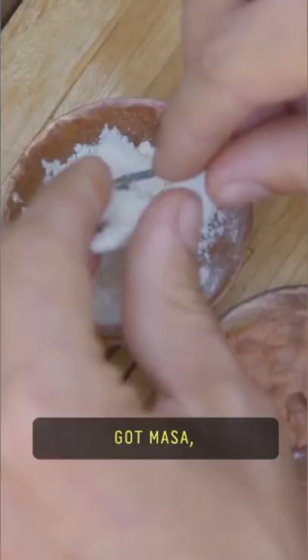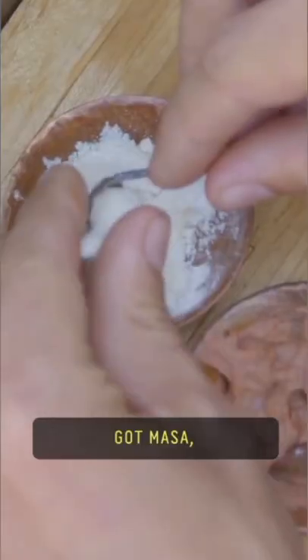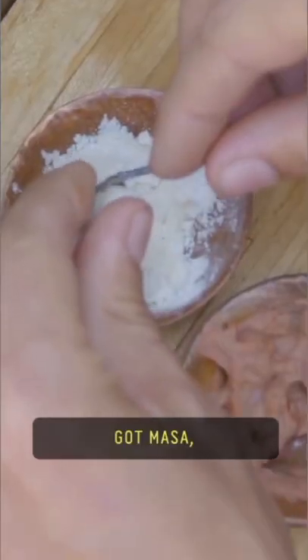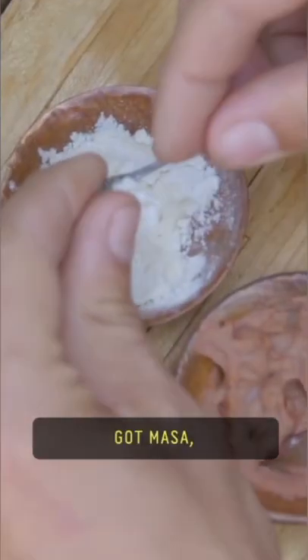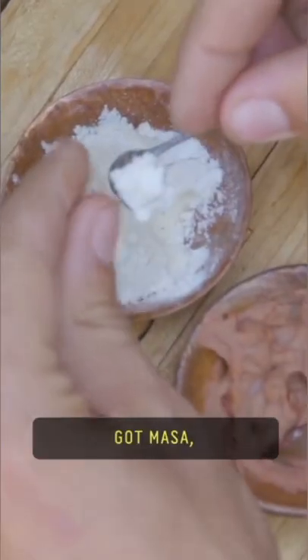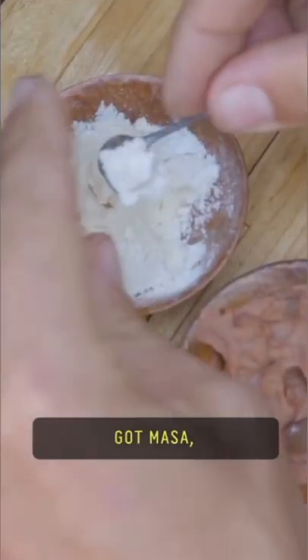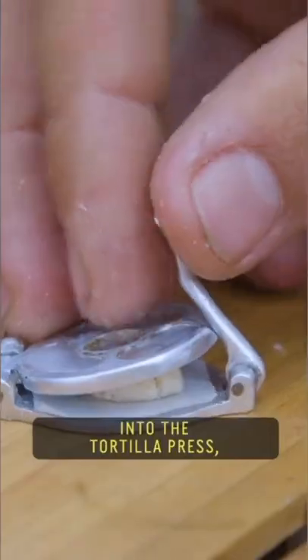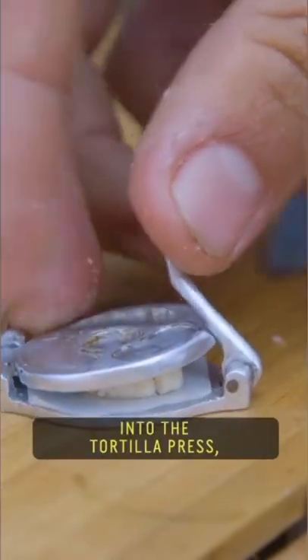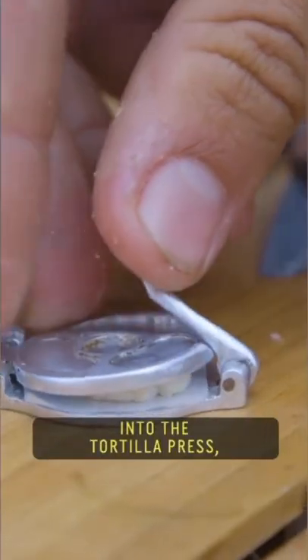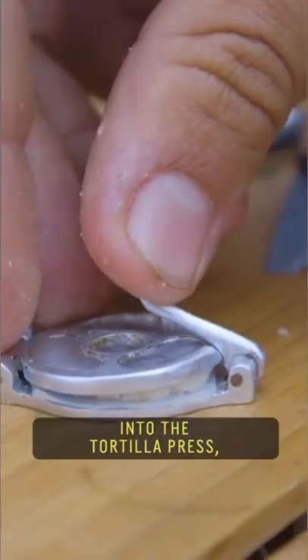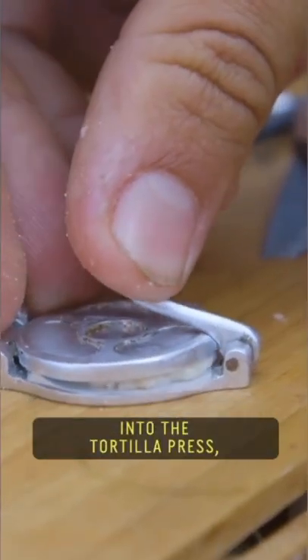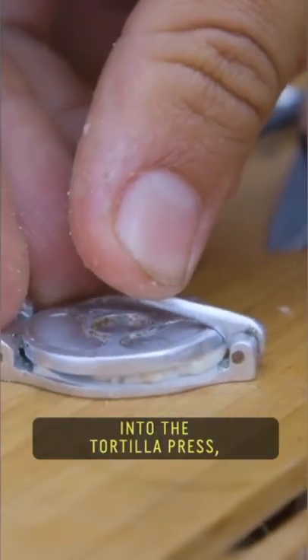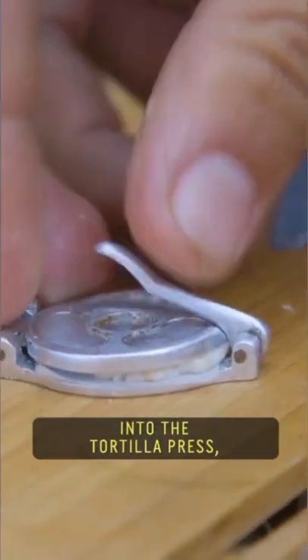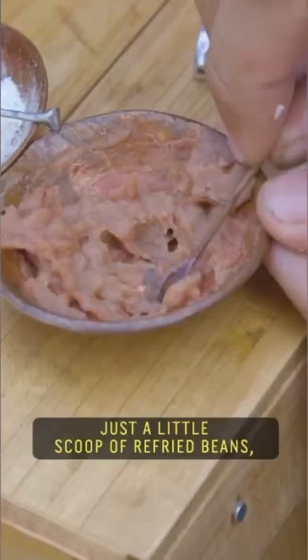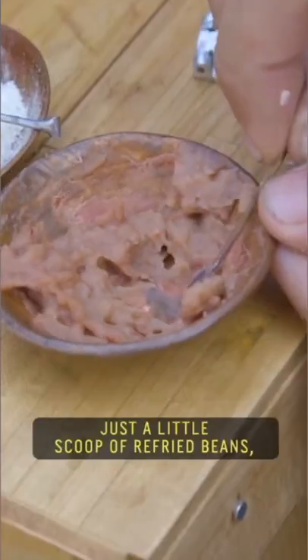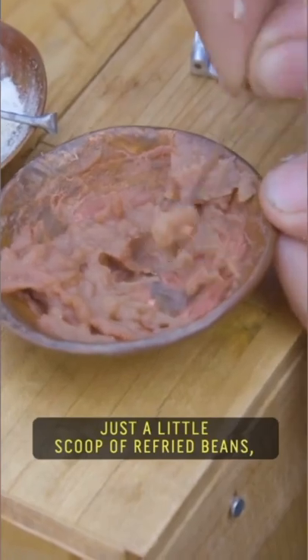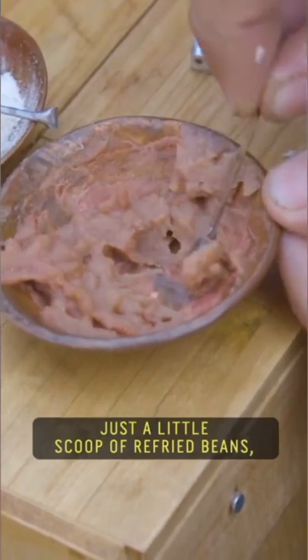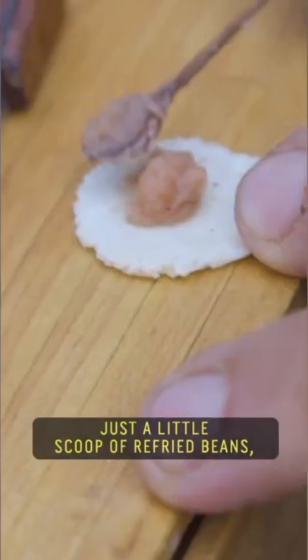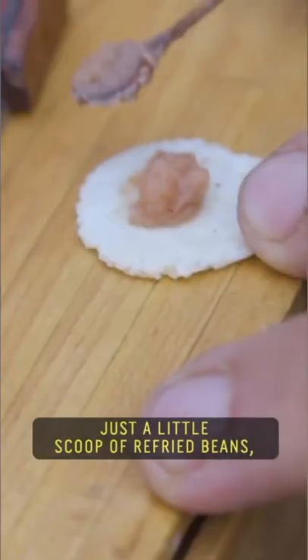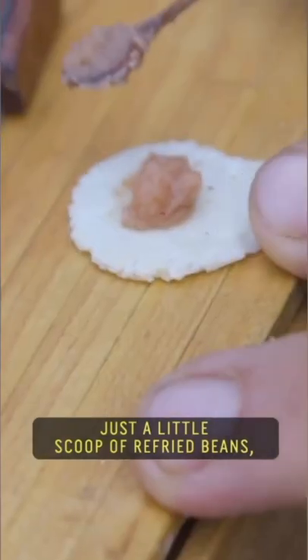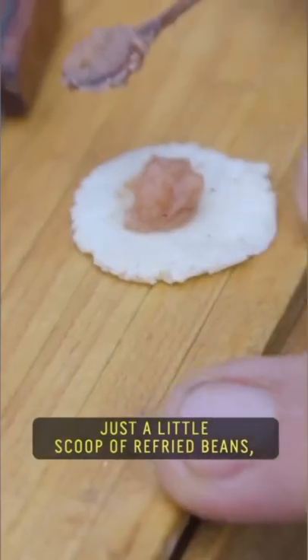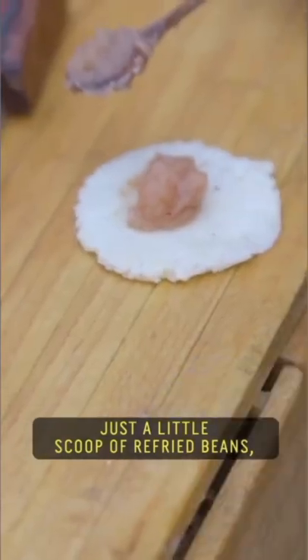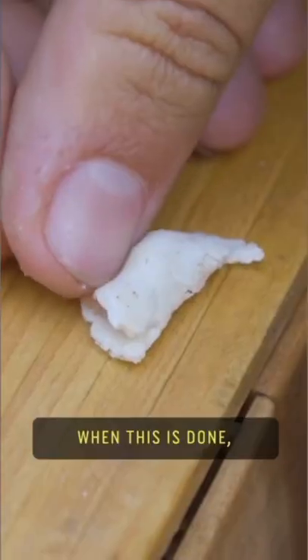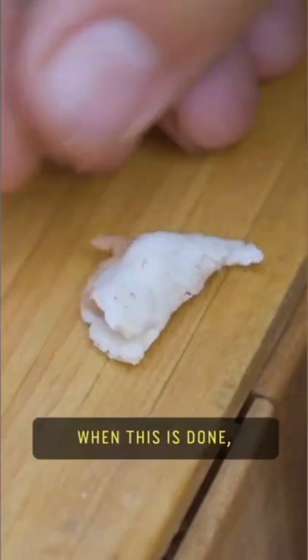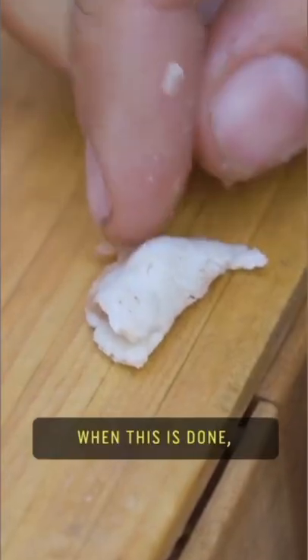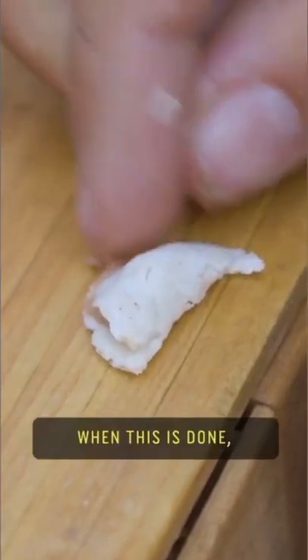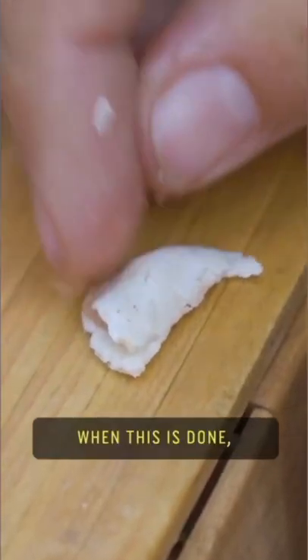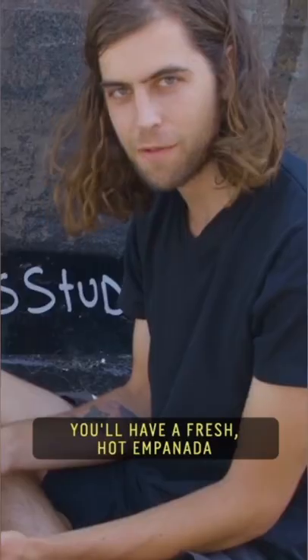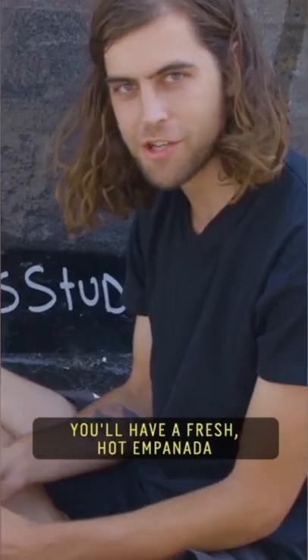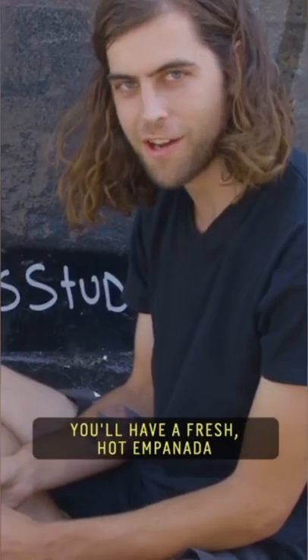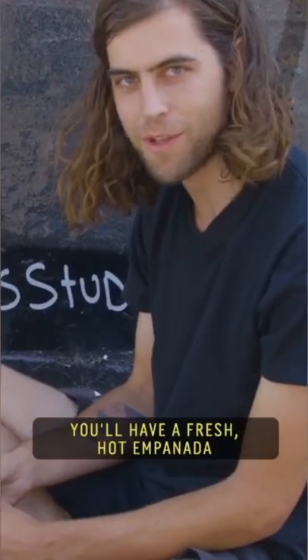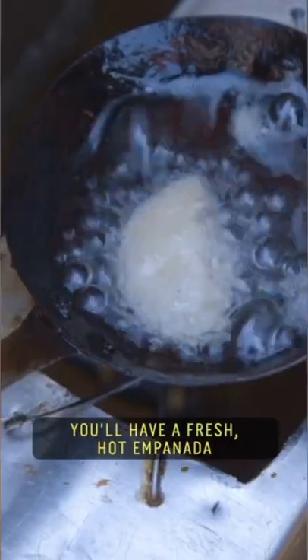Got masa, went to the tortilla press, a little scoop of refried beans. When this is done, you'll have a fresh hot empanada.